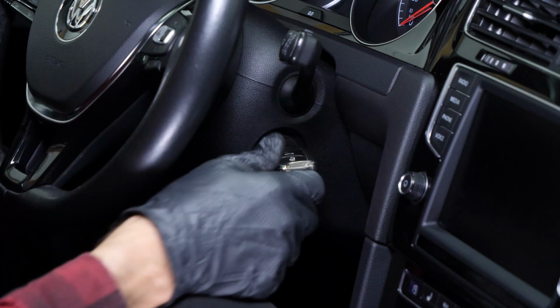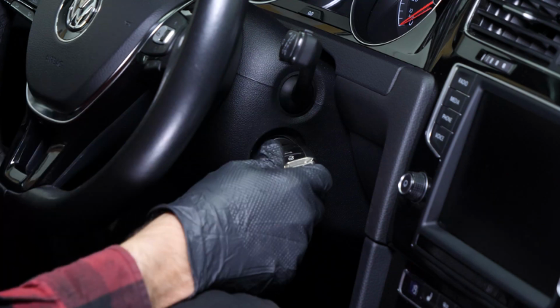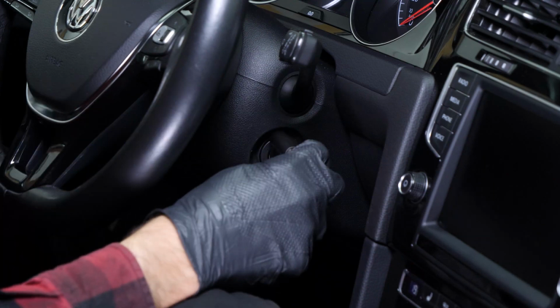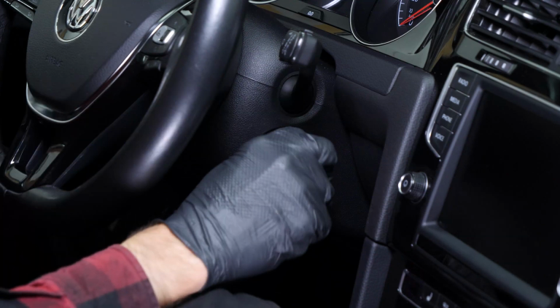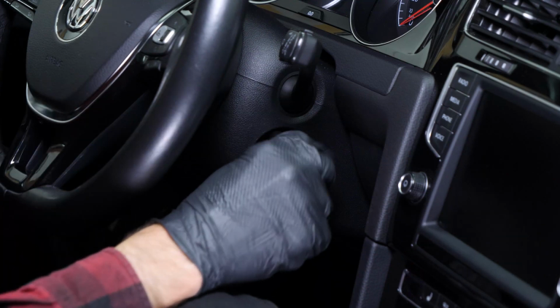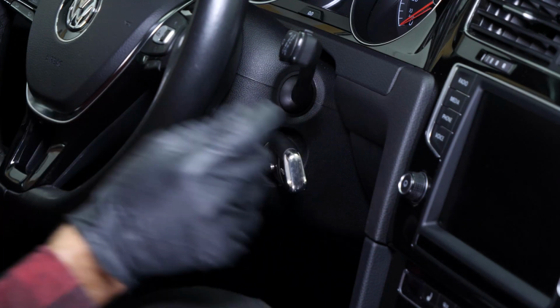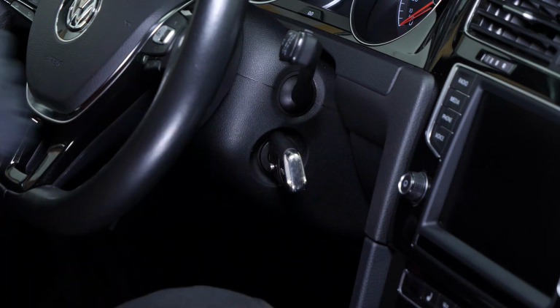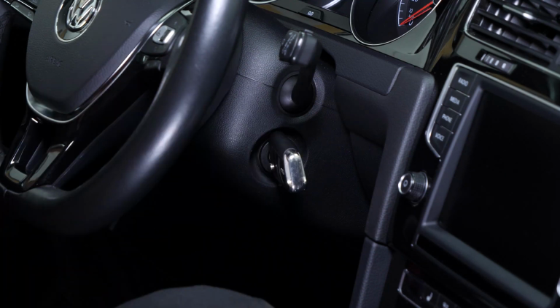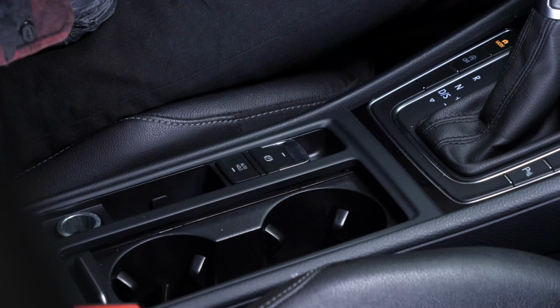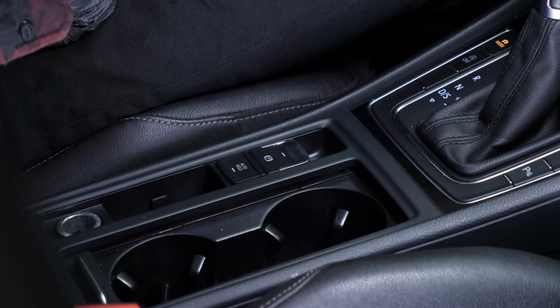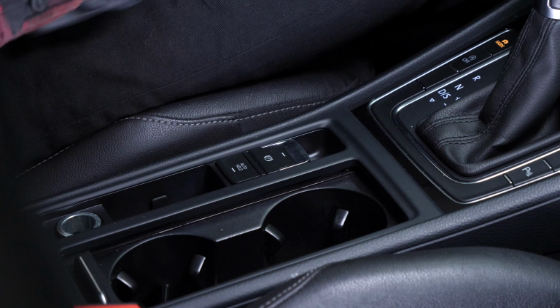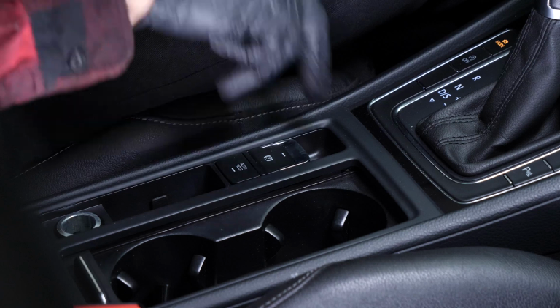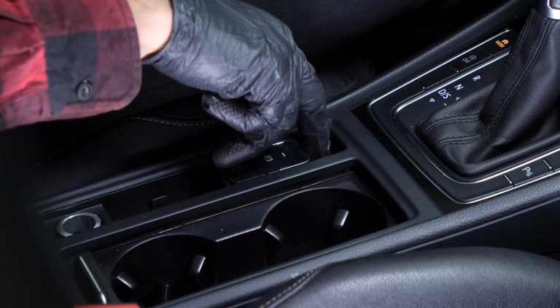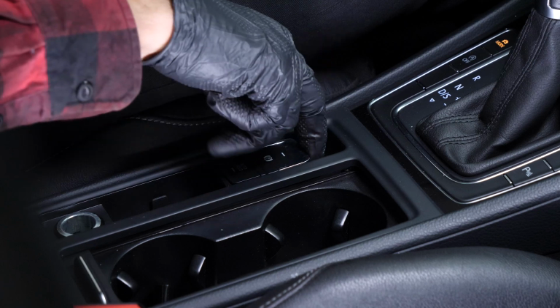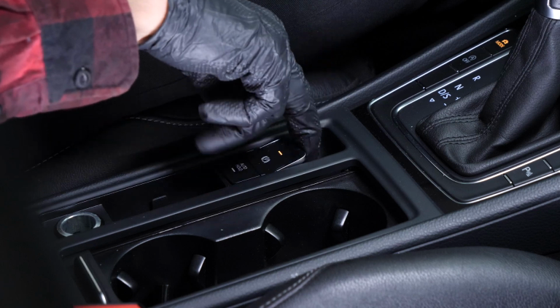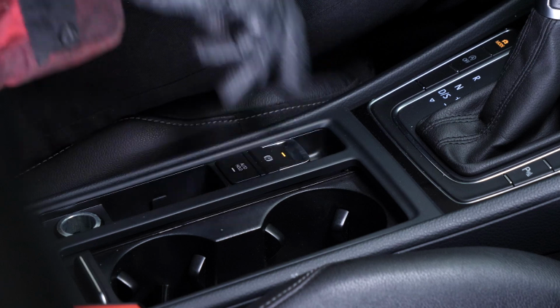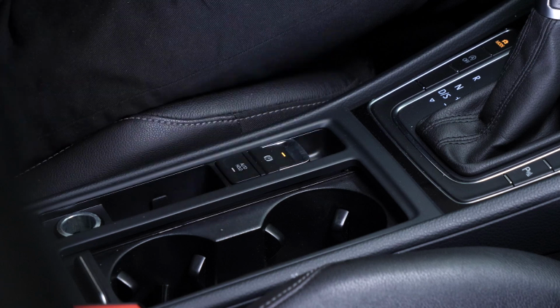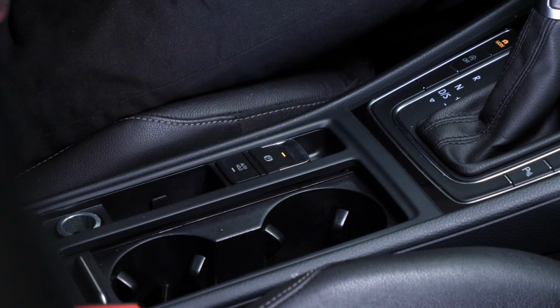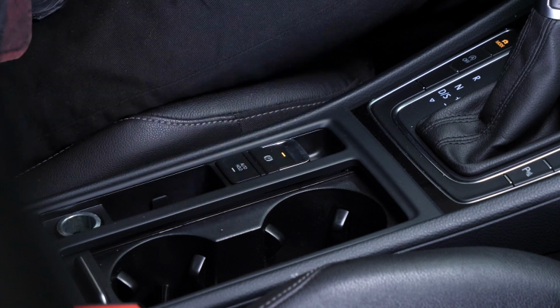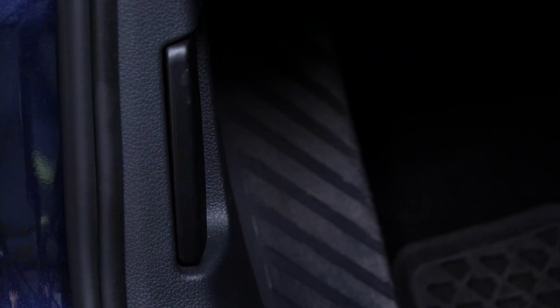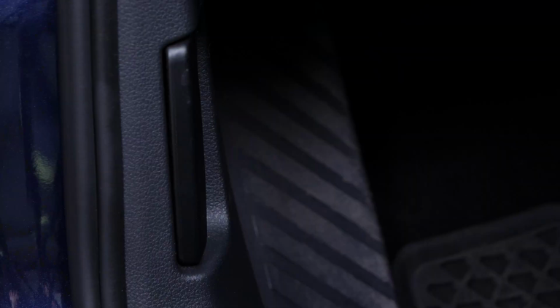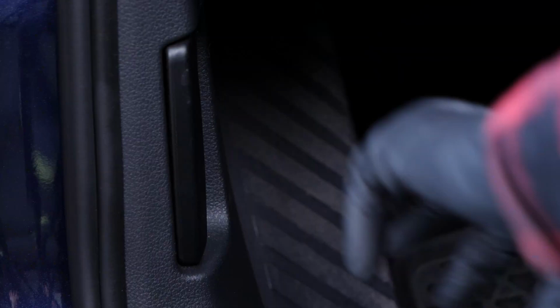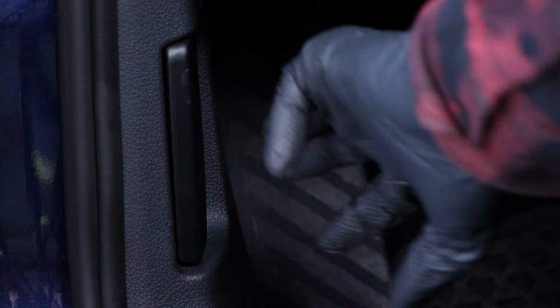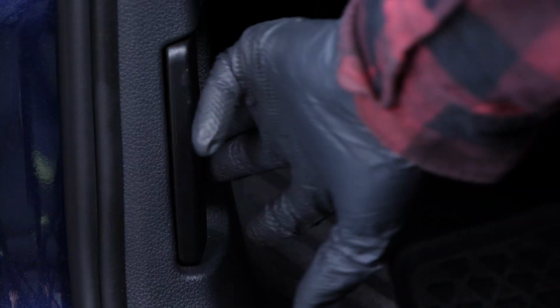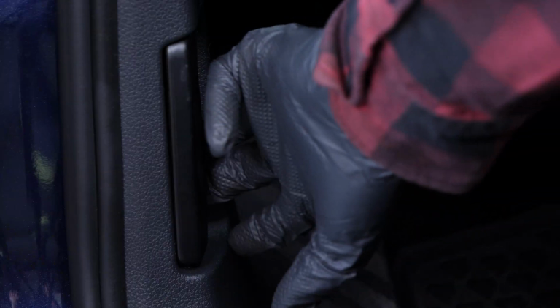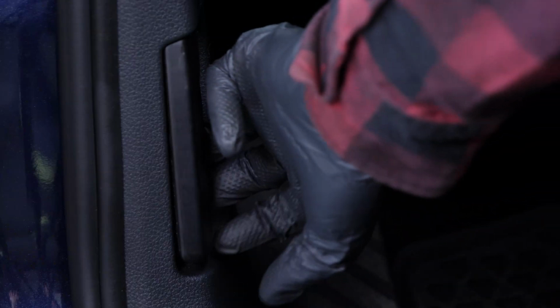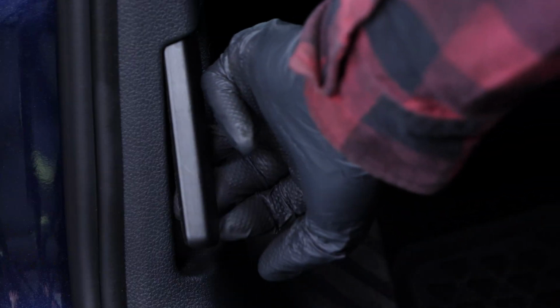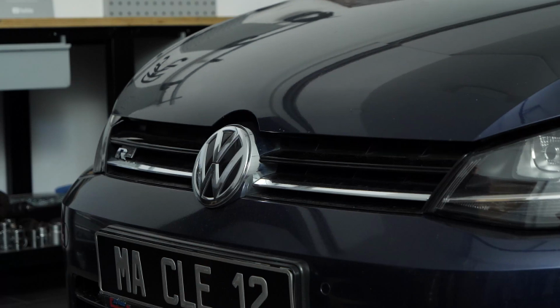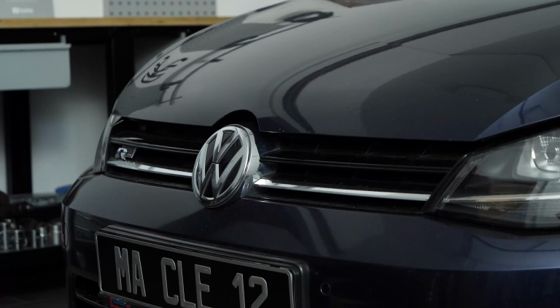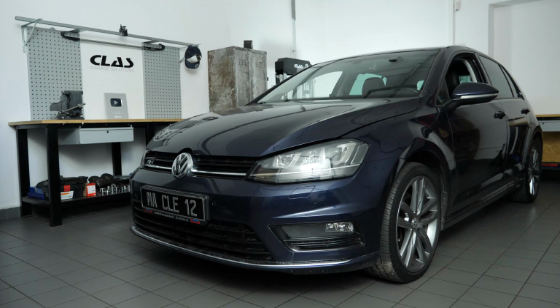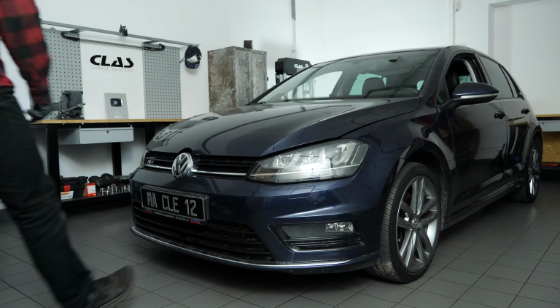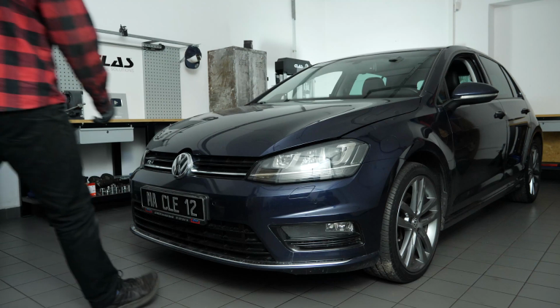Once you've reached the proper temperature, switch off your car, apply the handbrake, pull the bonnet release handle and open the bonnet.